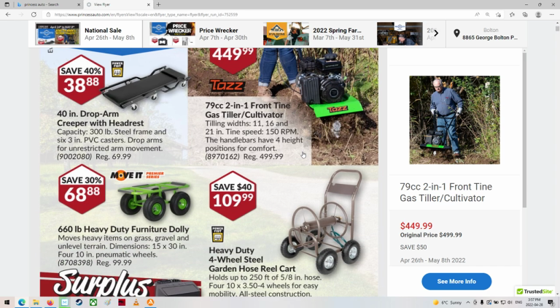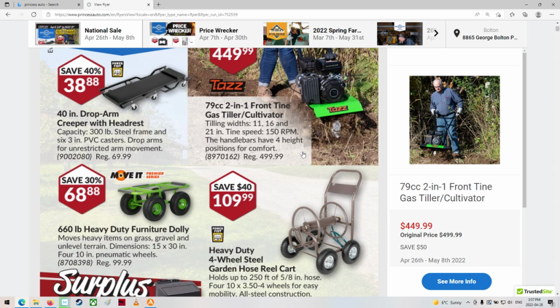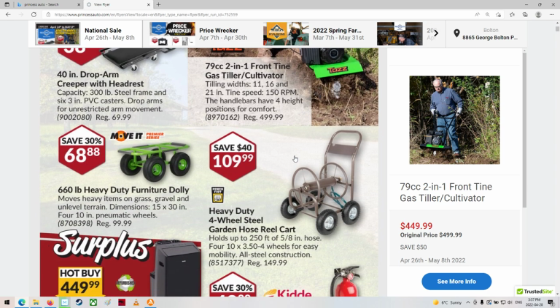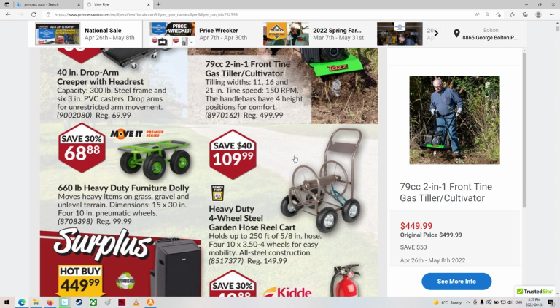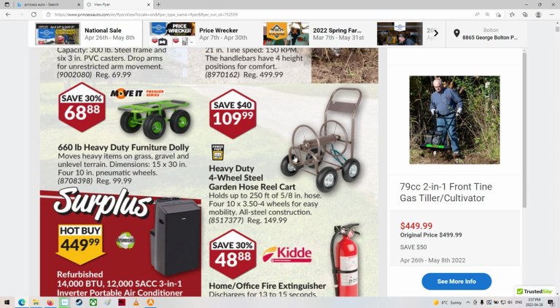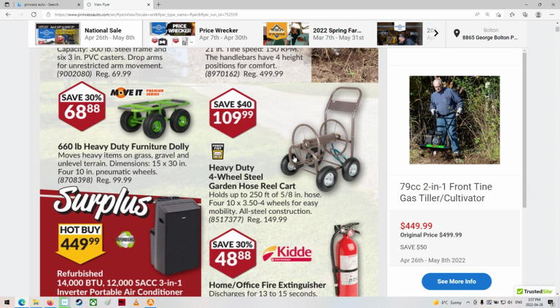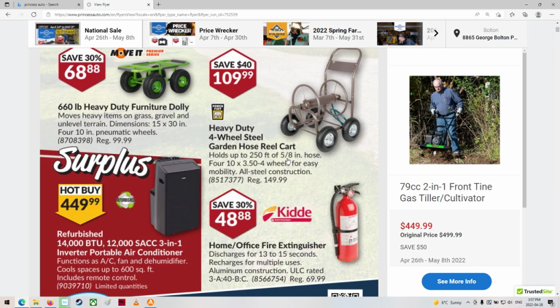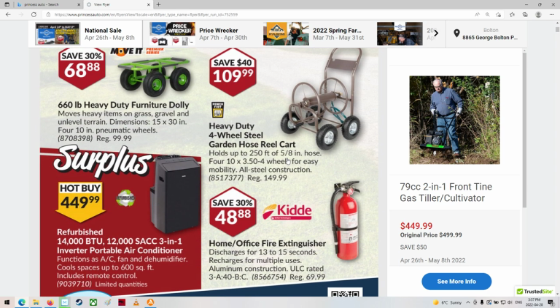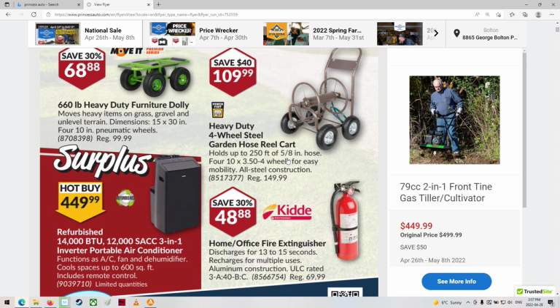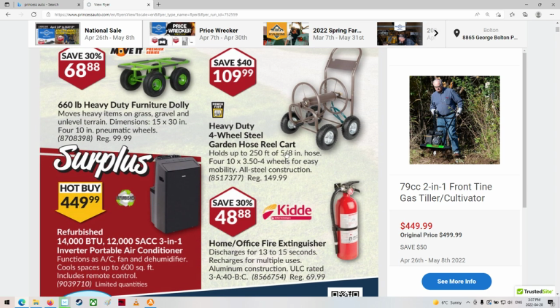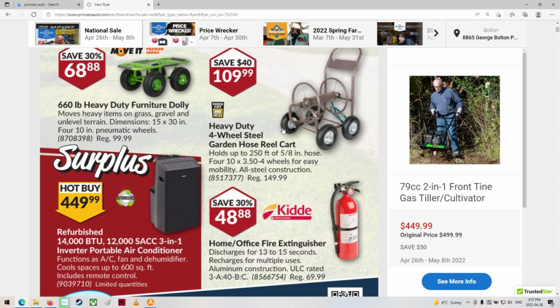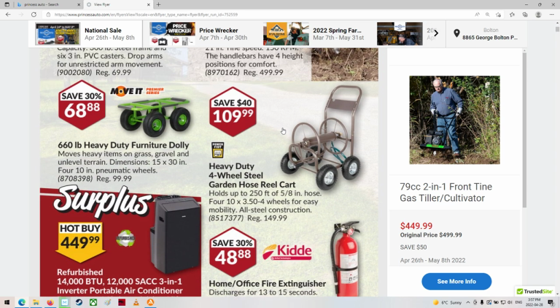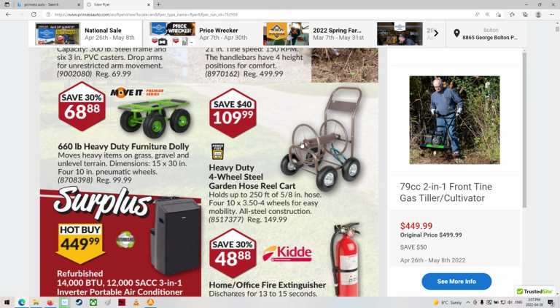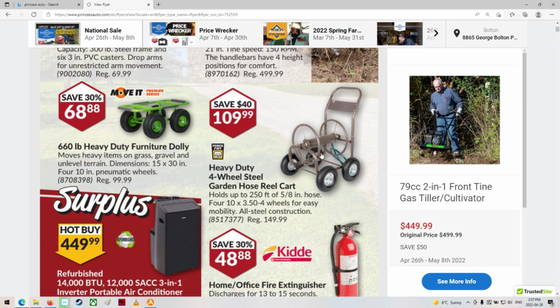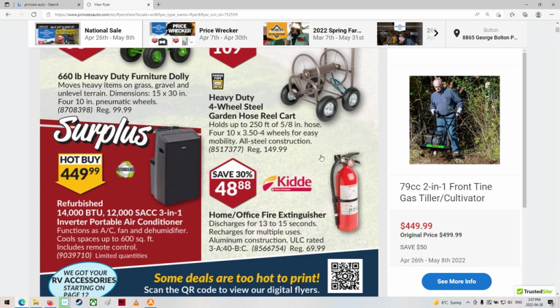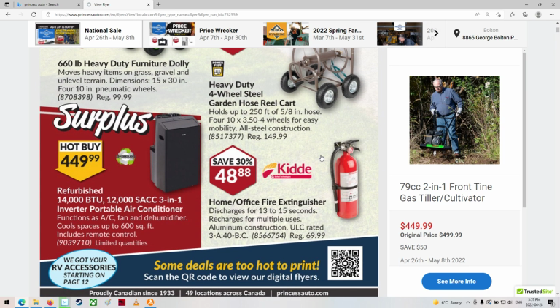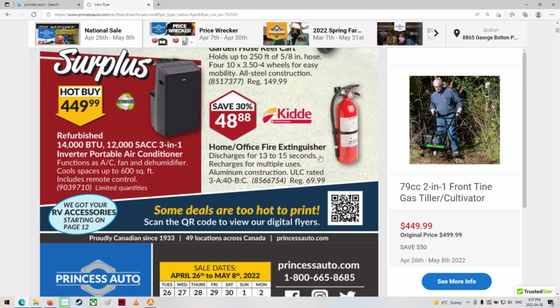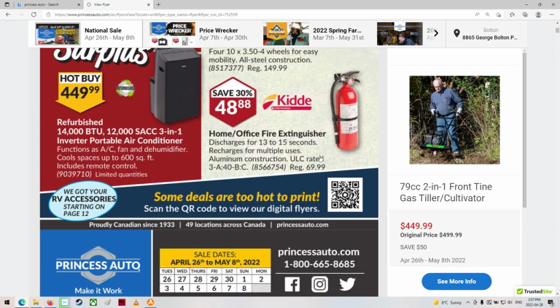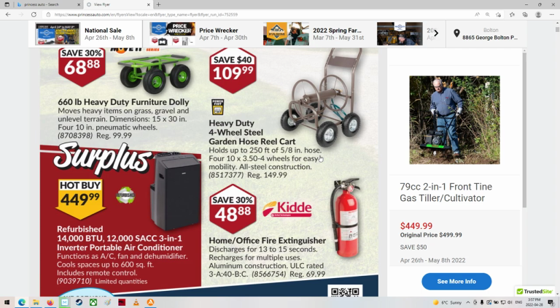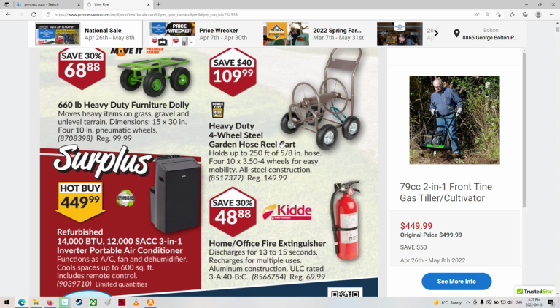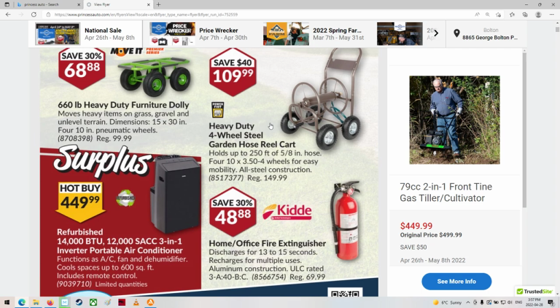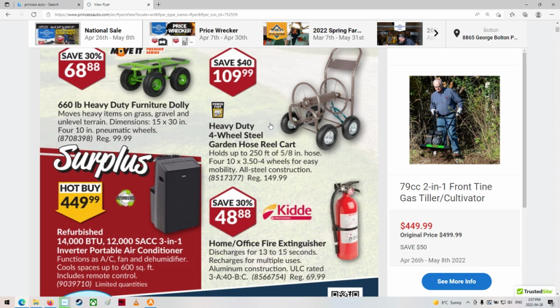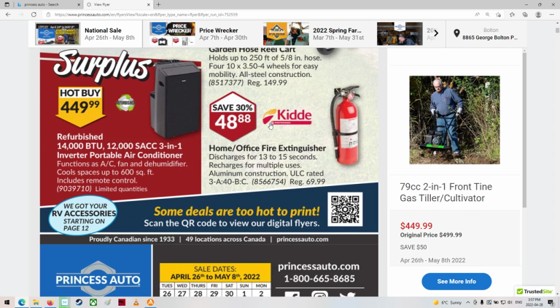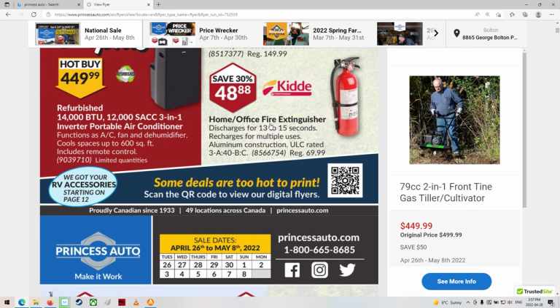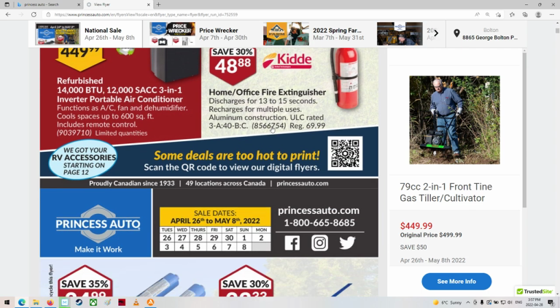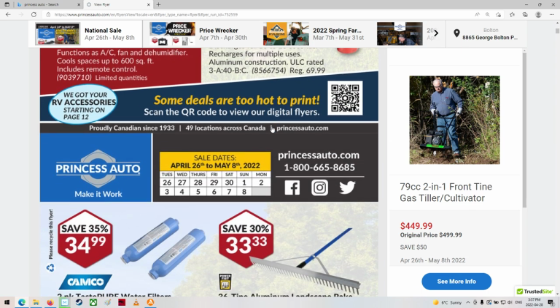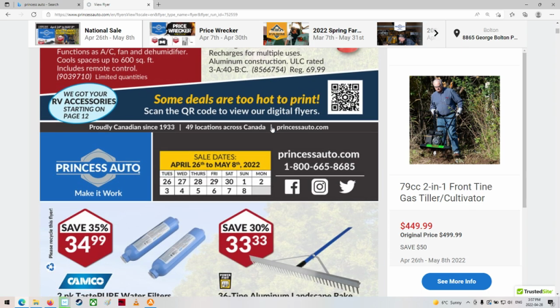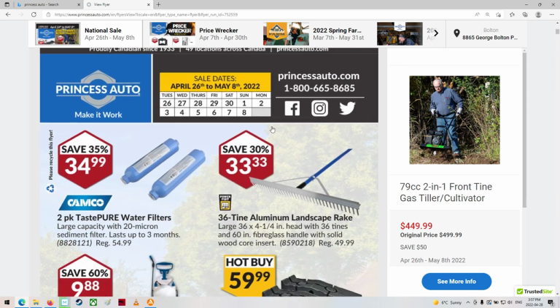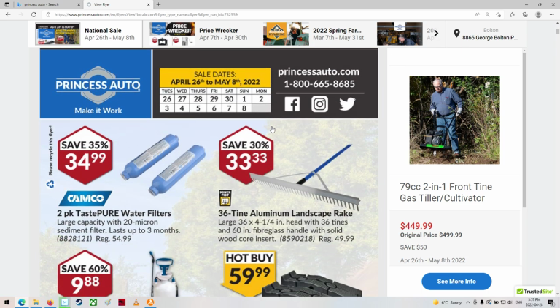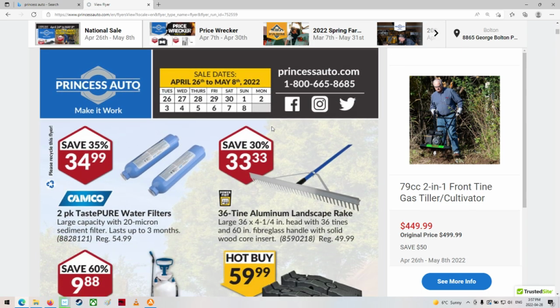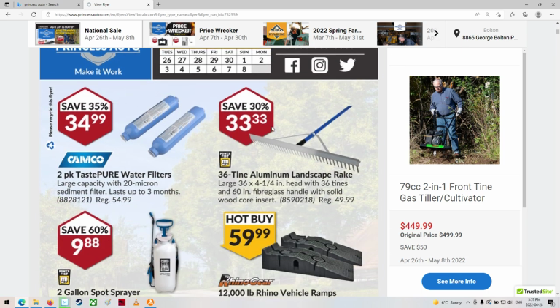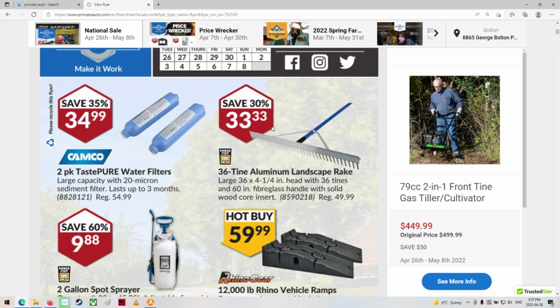What else we got here? Looks like some garden stuff, a hose reel. That's kind of neat actually — $109. Wow, stuff's gotten so expensive.